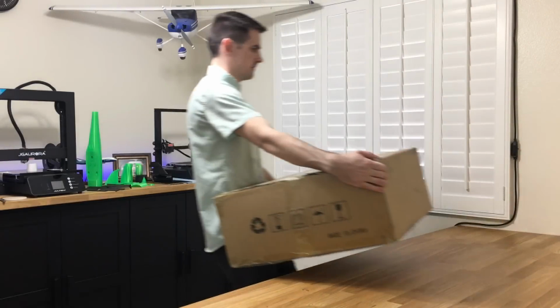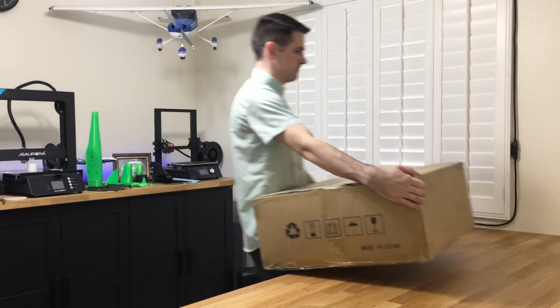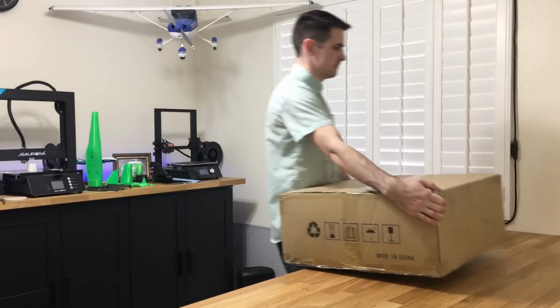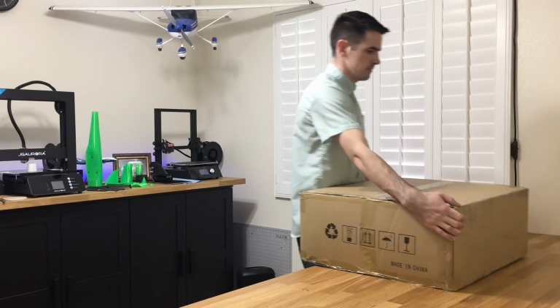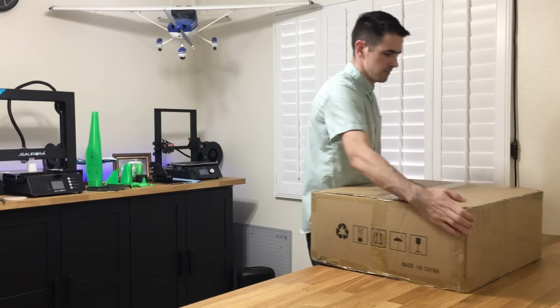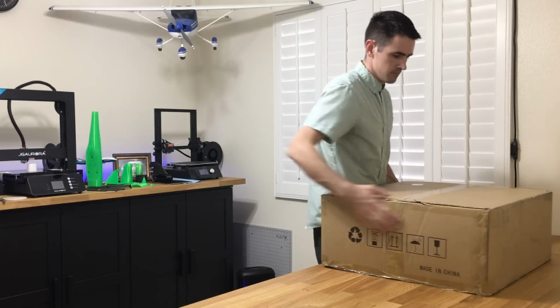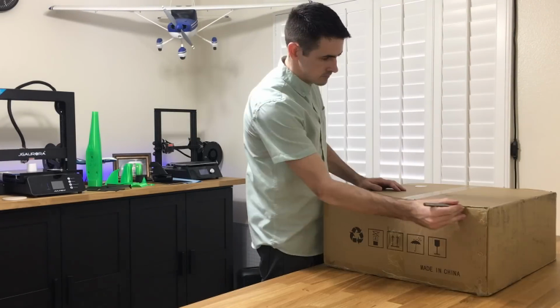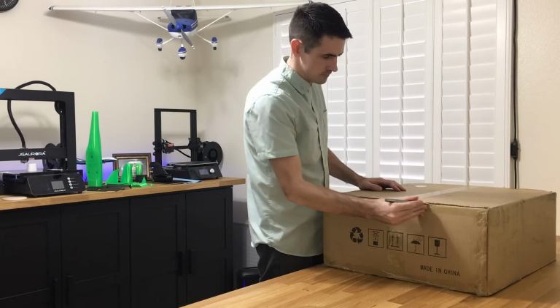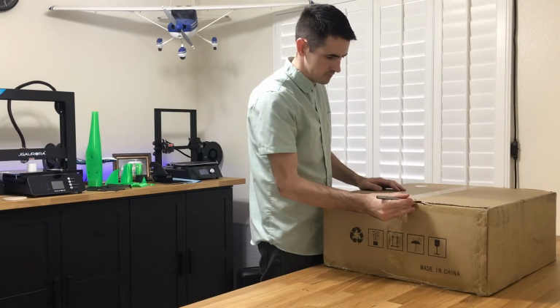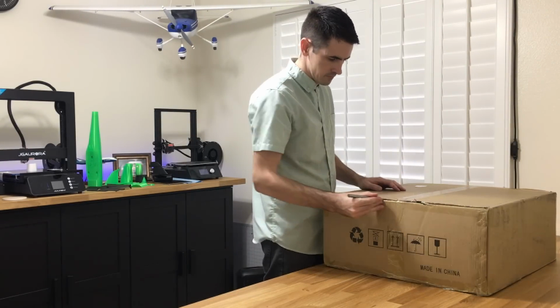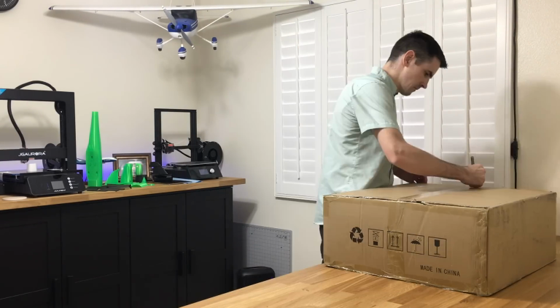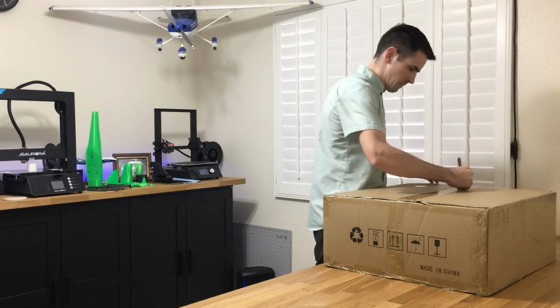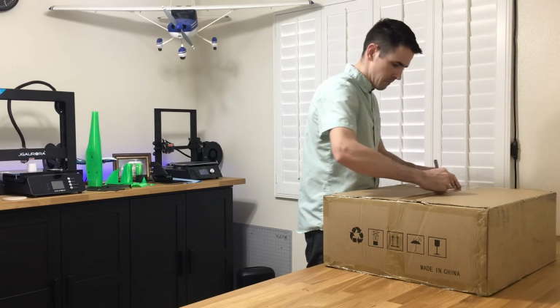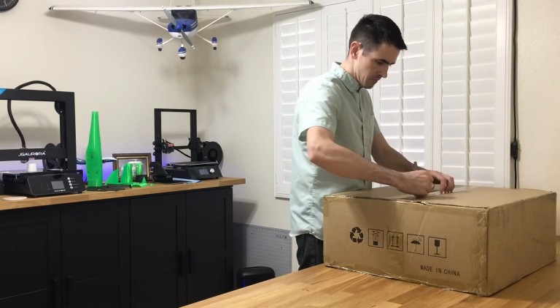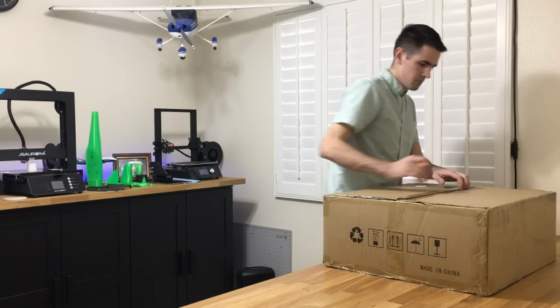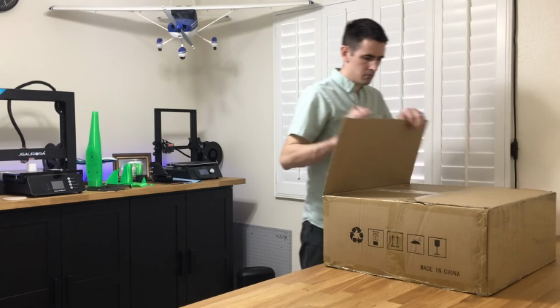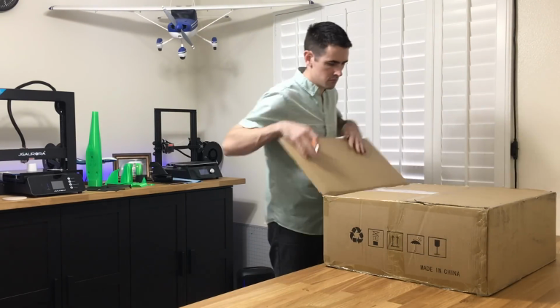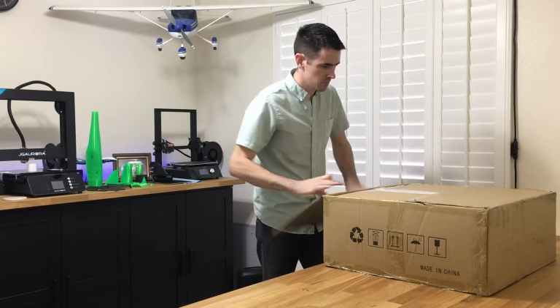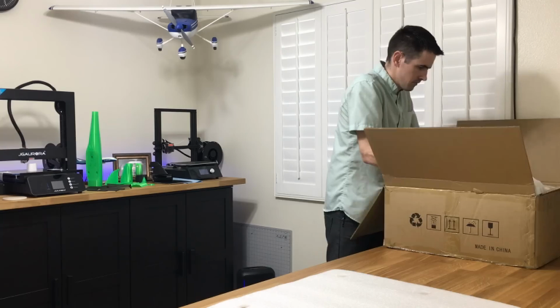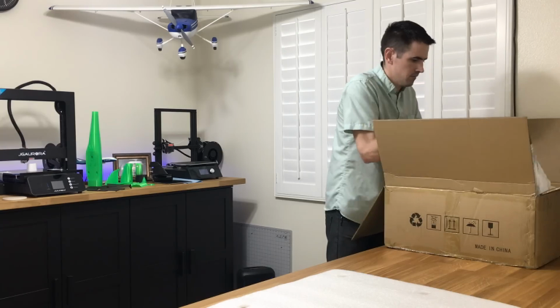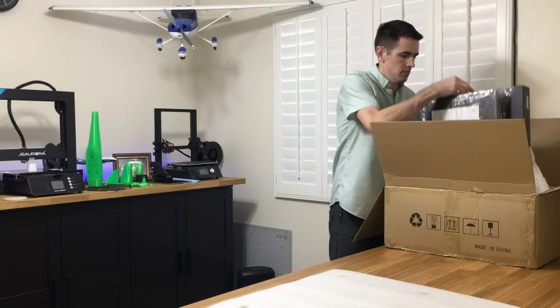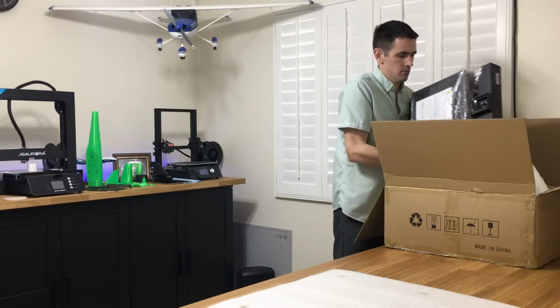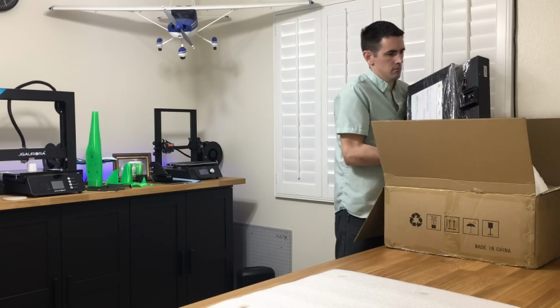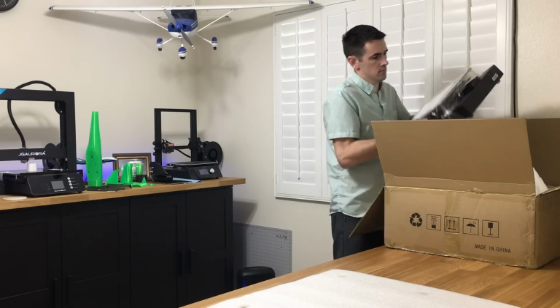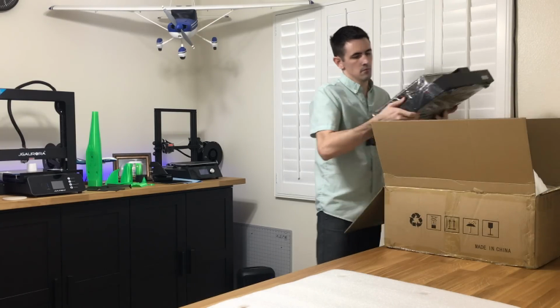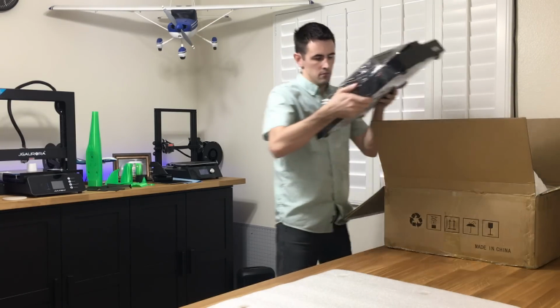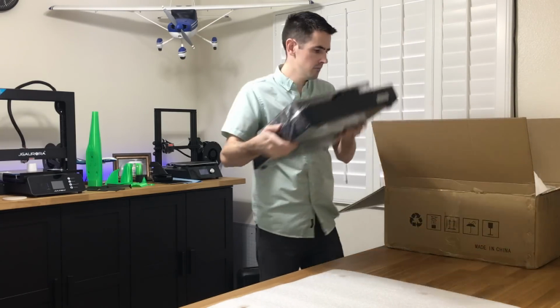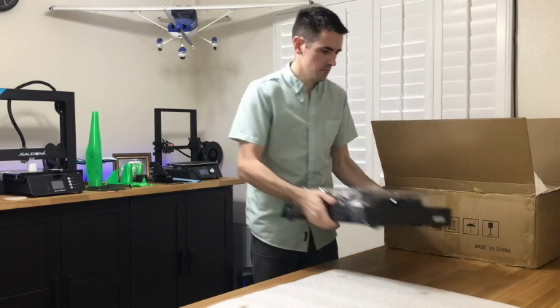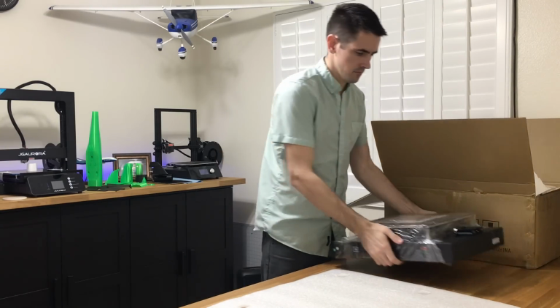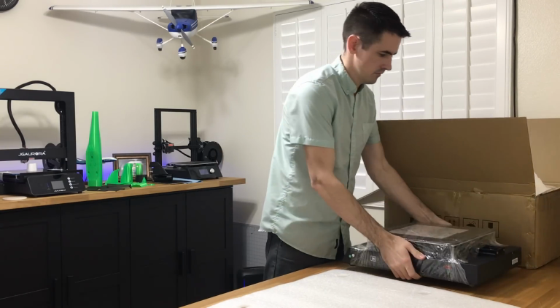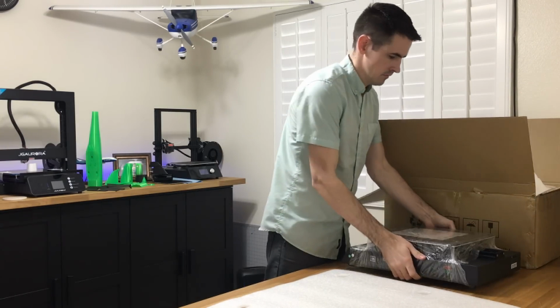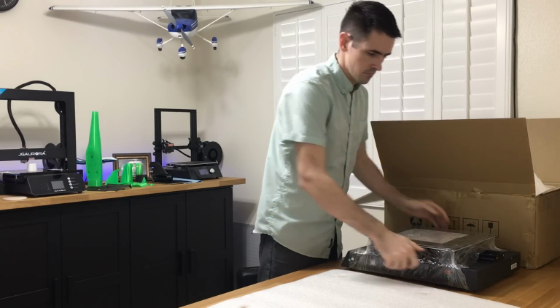To assemble this printer, it's very easy. It comes with step-by-step directions. It's basically just a base unit and the Z-axis tower that we need to set up.